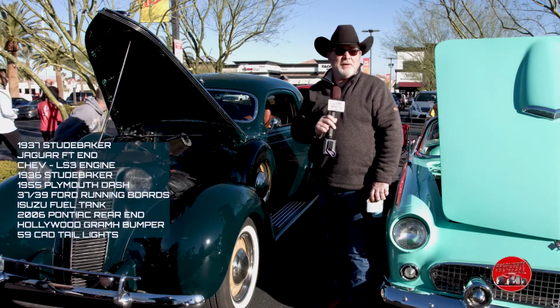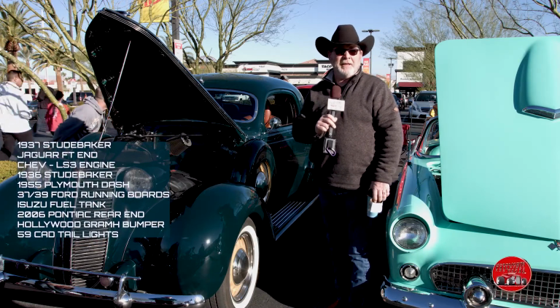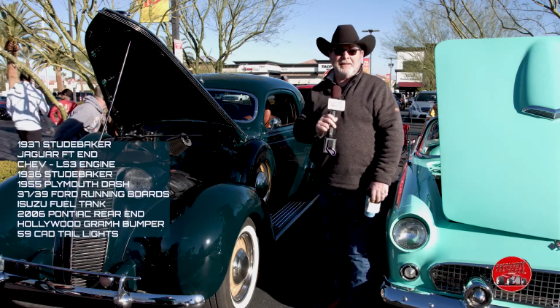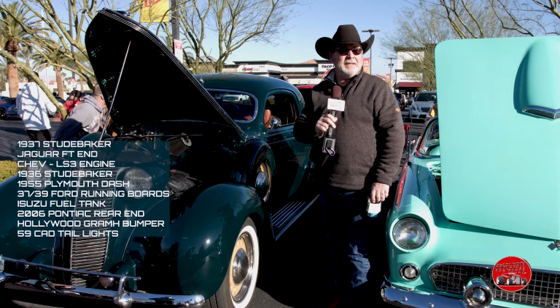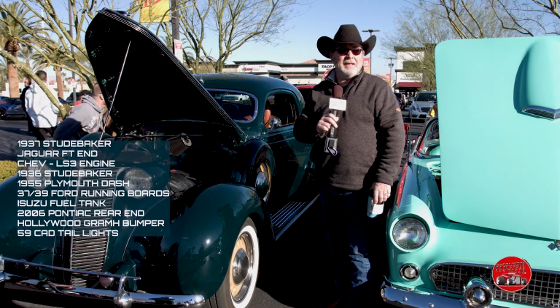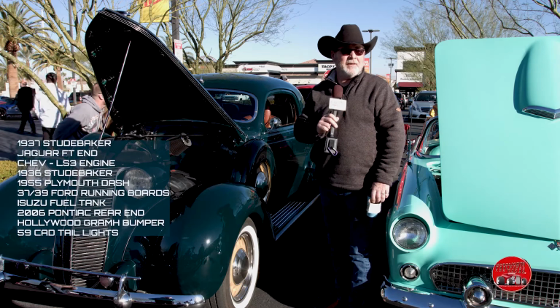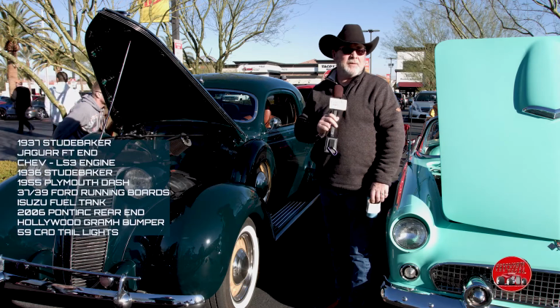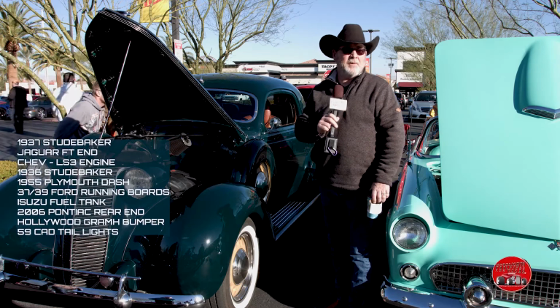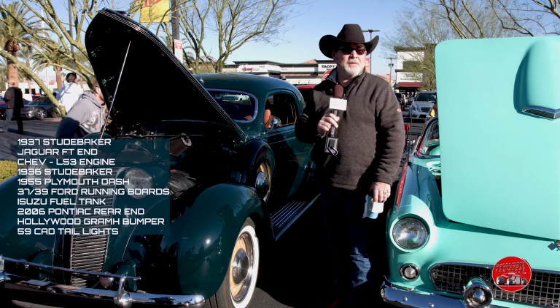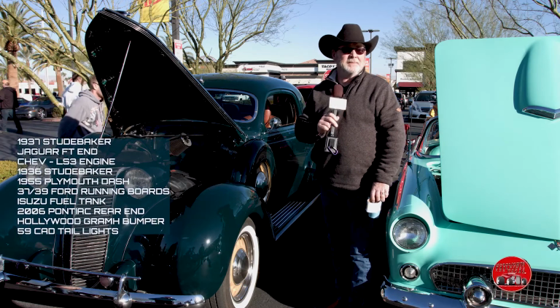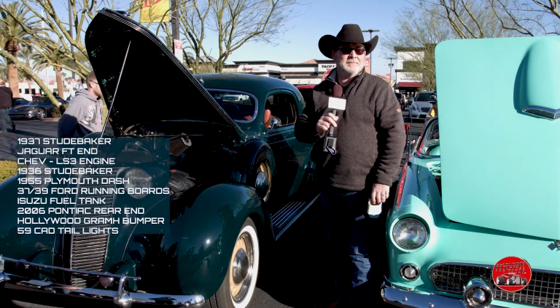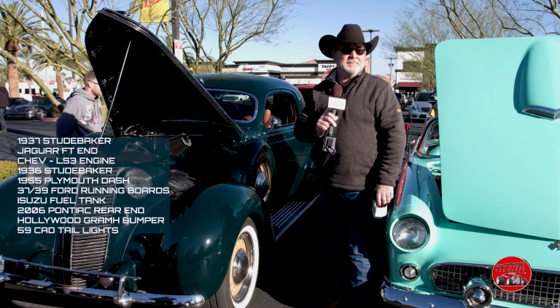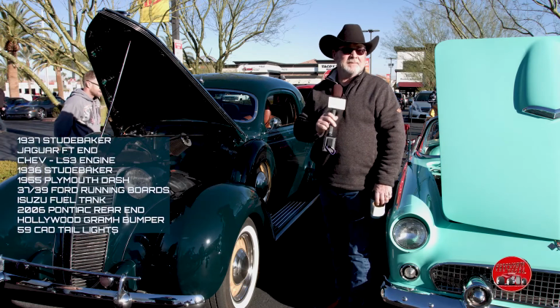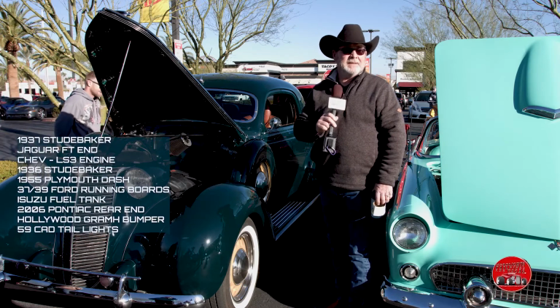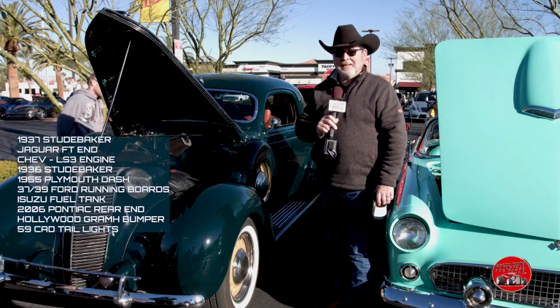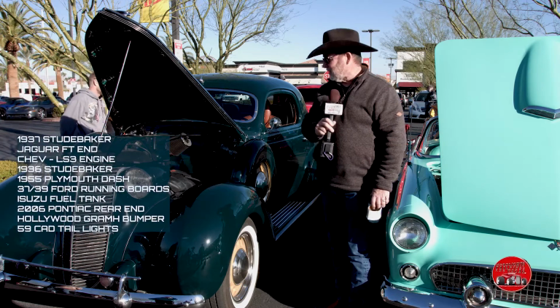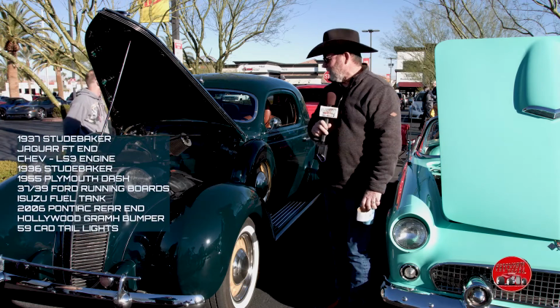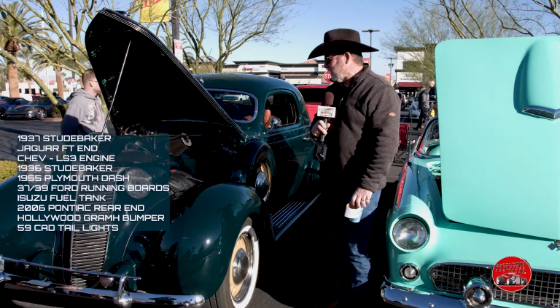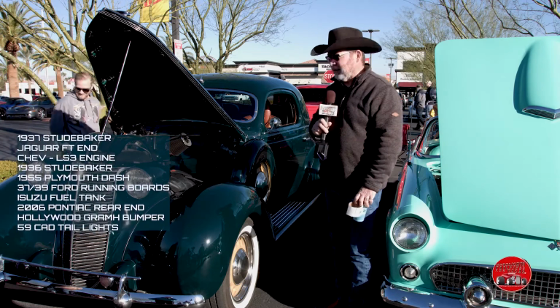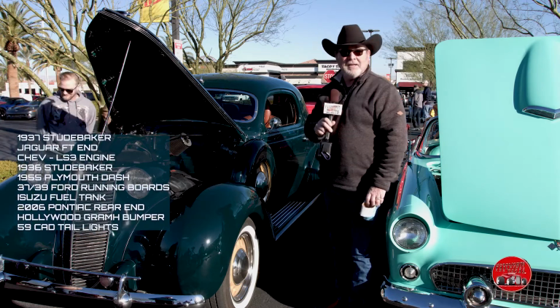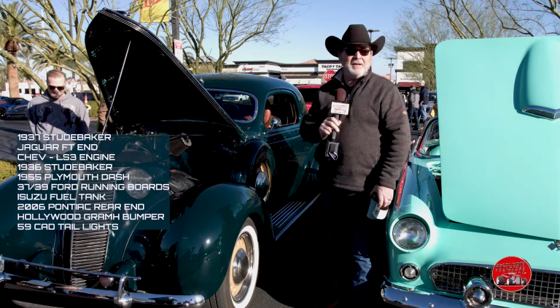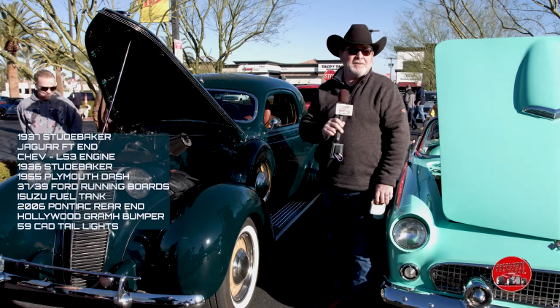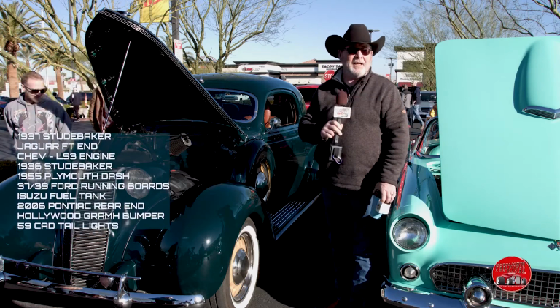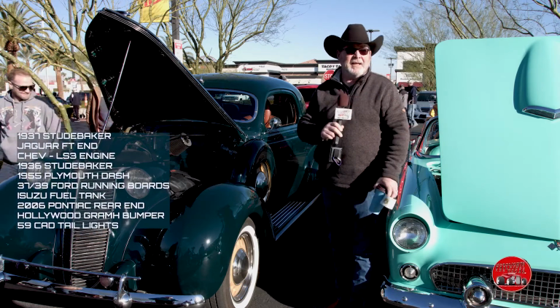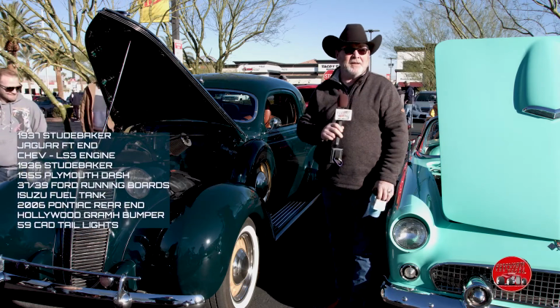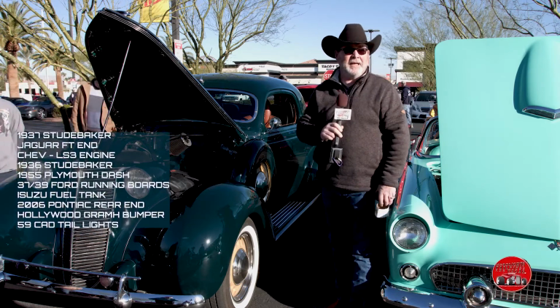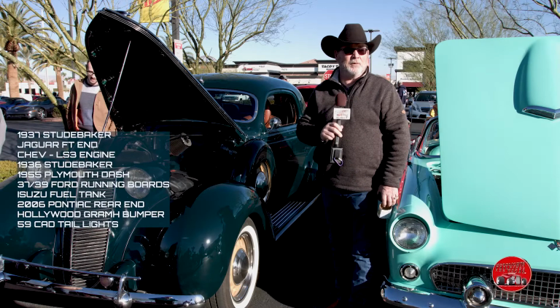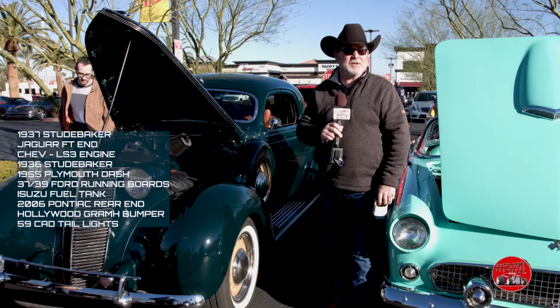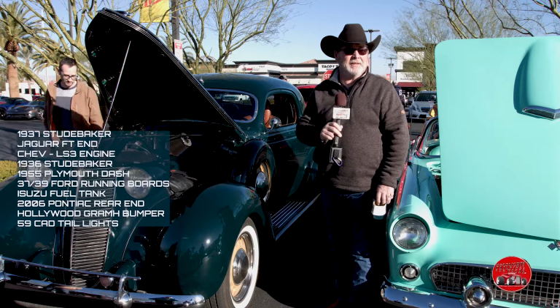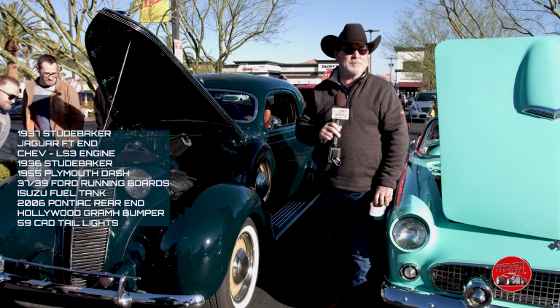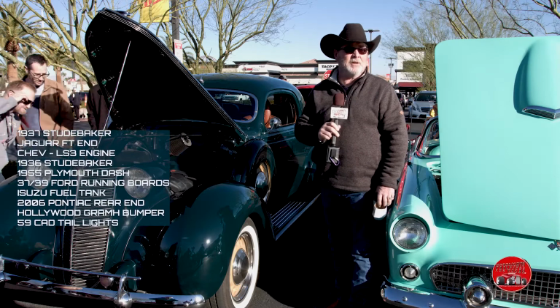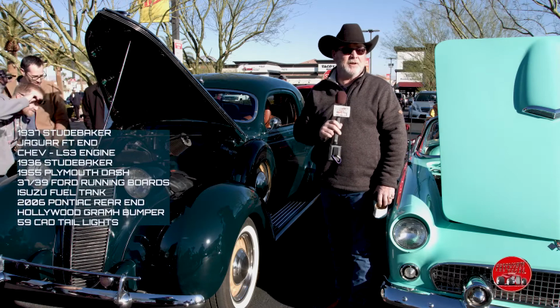He painted it, he did everything through the whole thing. Unbelievable. It's an amazing little car. I can't tell you half of what's in it — I'm still learning.